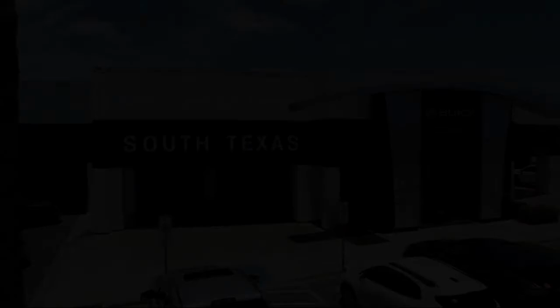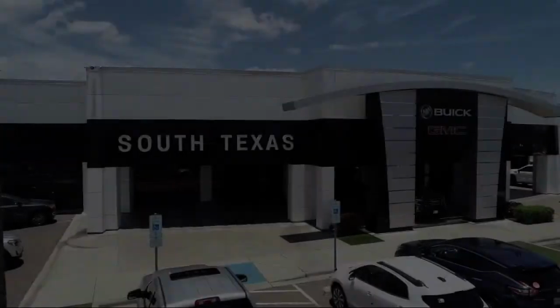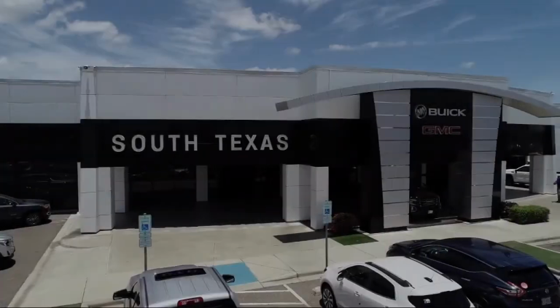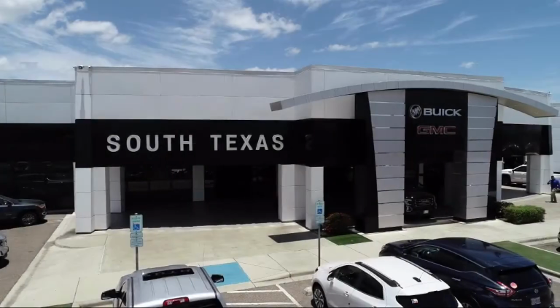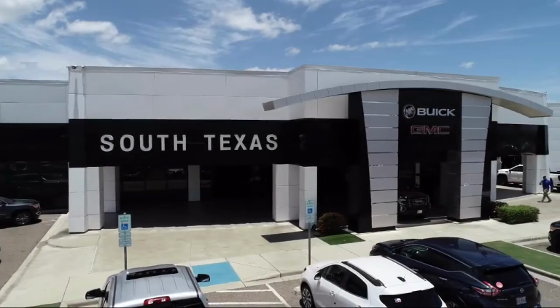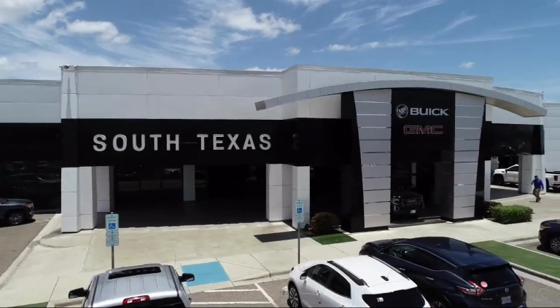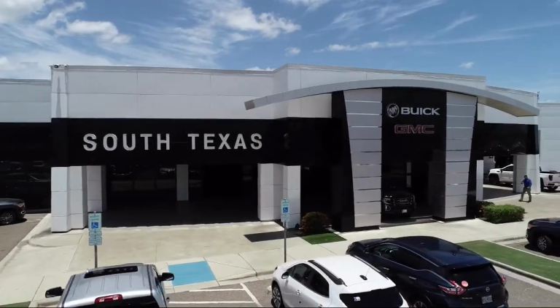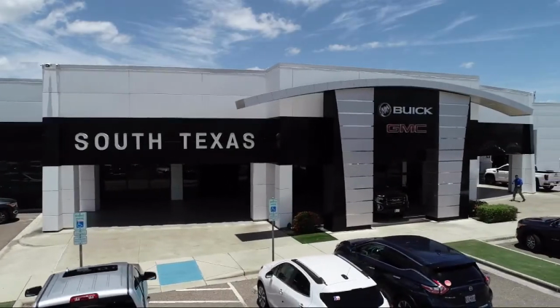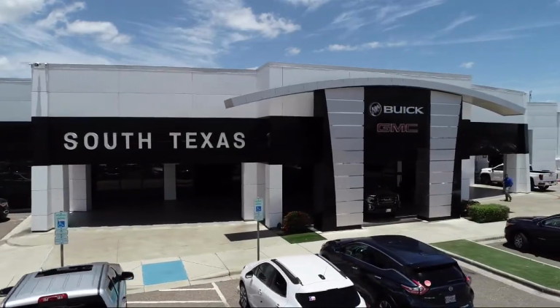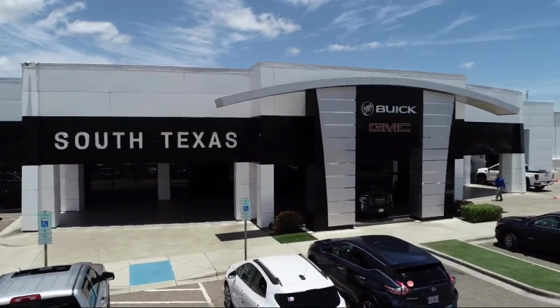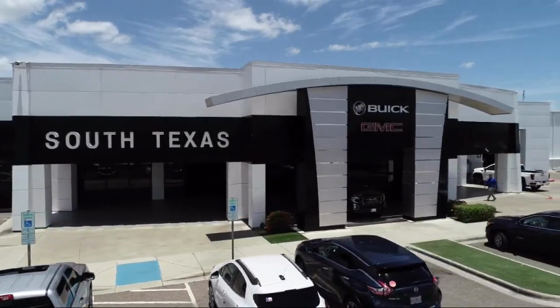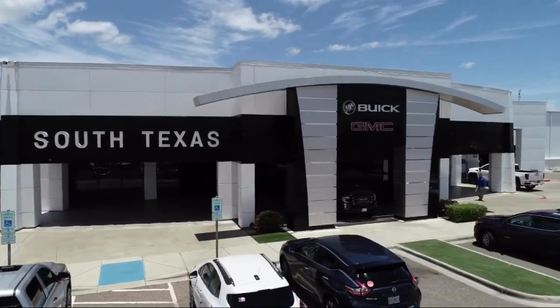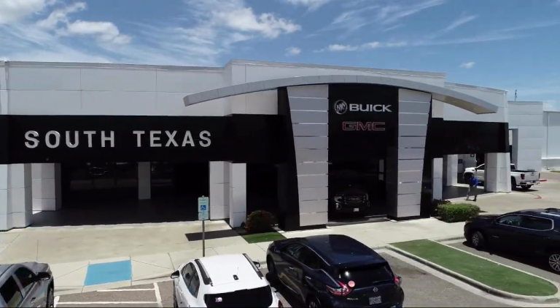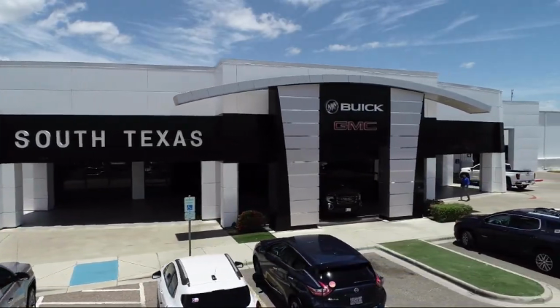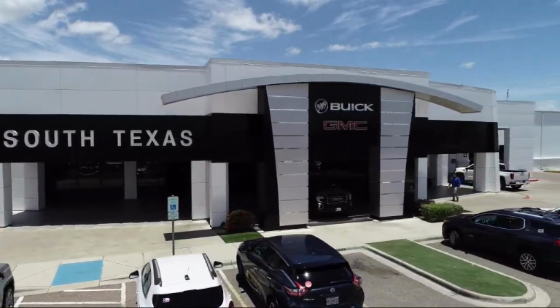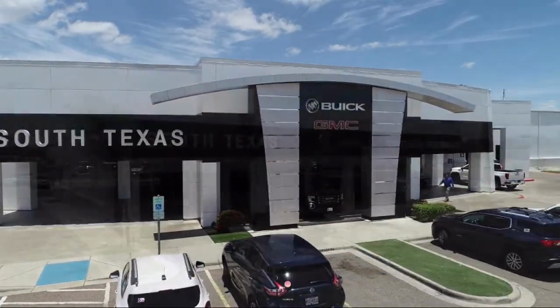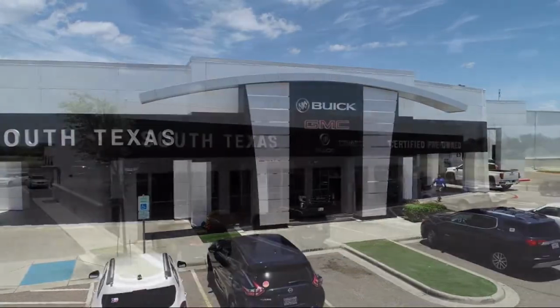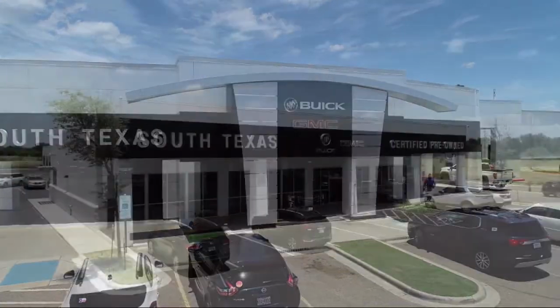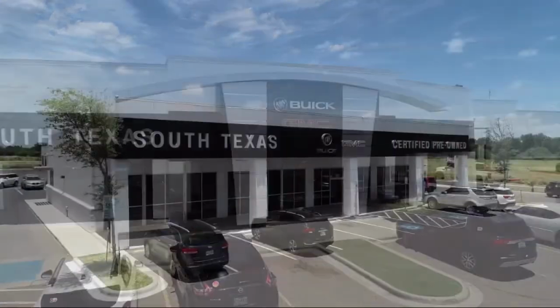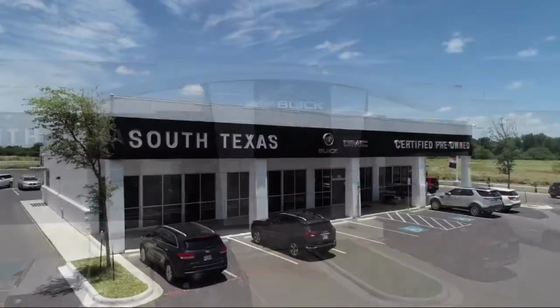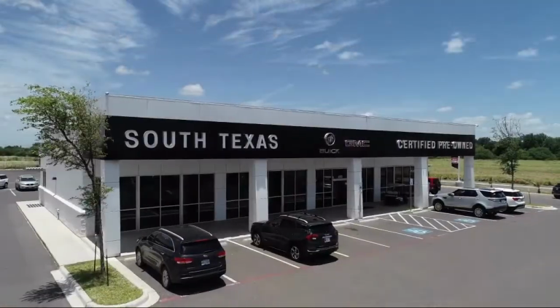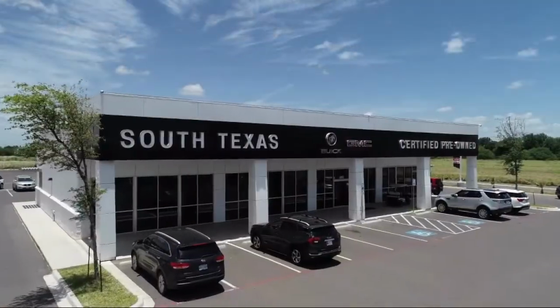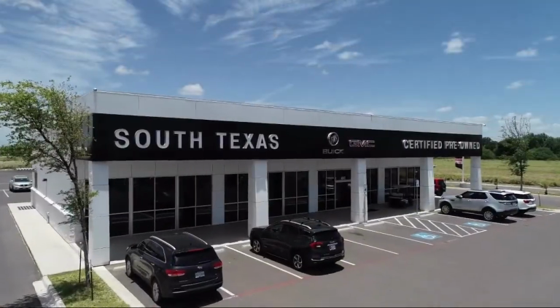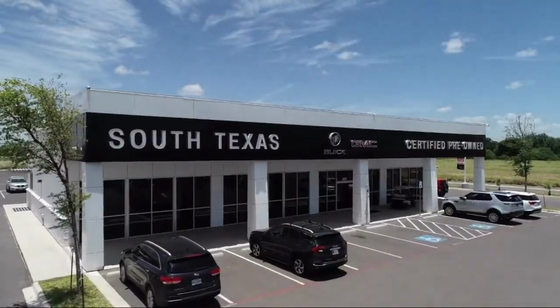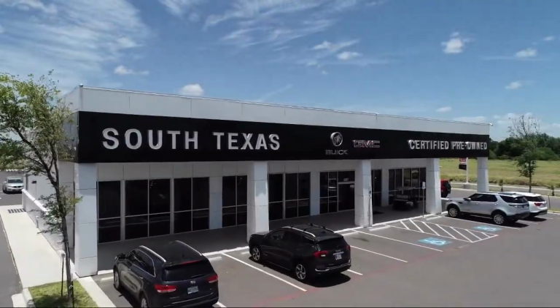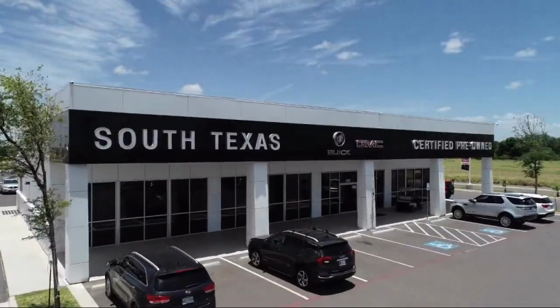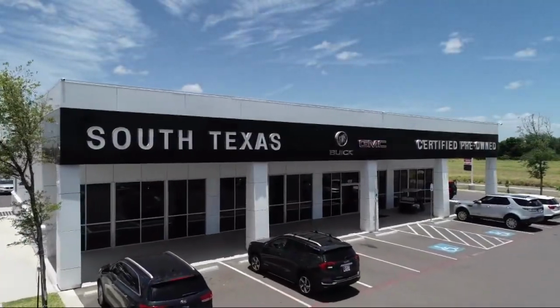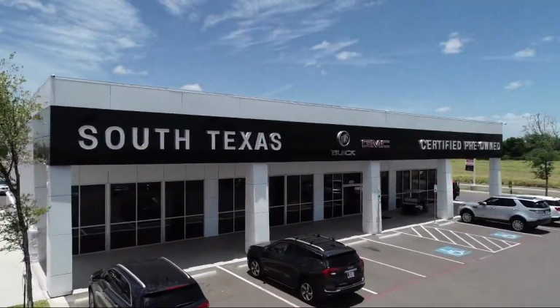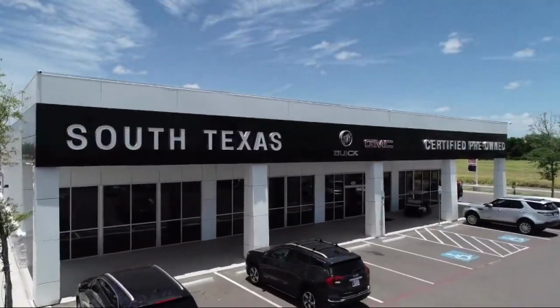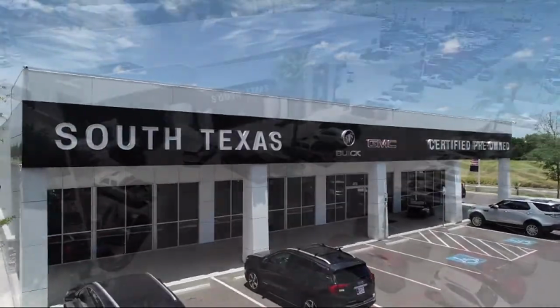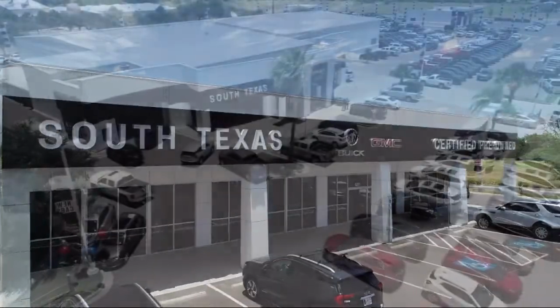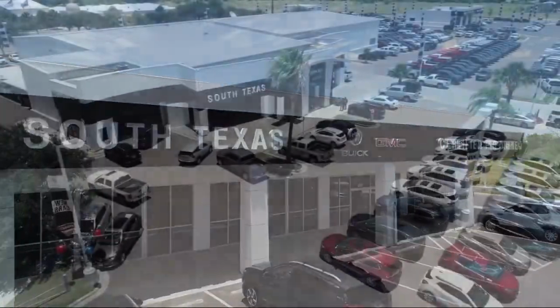Welcome to South Texas Buick GMC, your premier location for purchasing a vehicle.